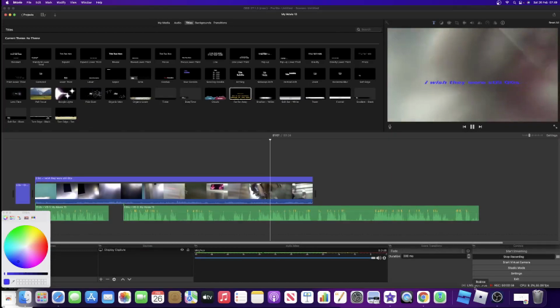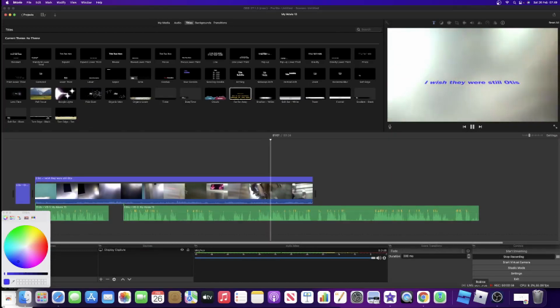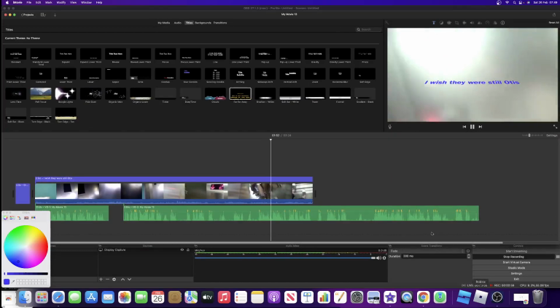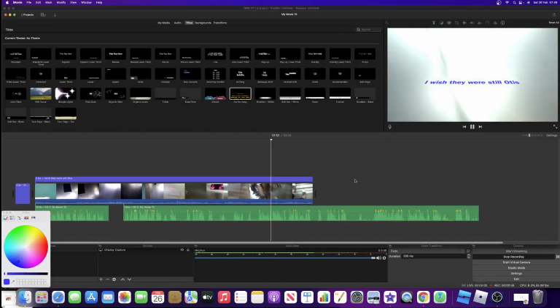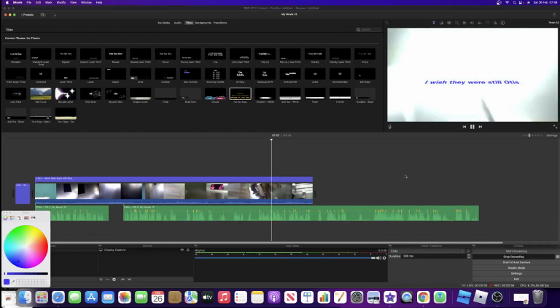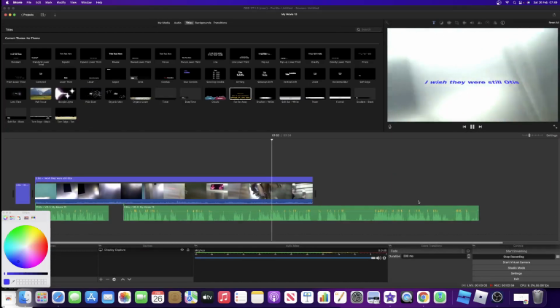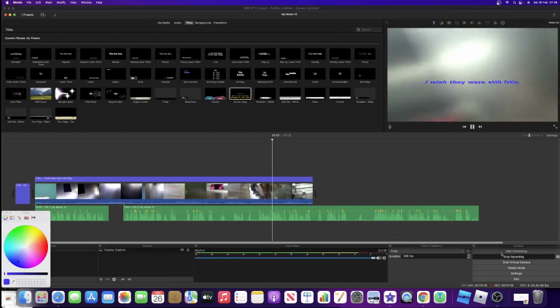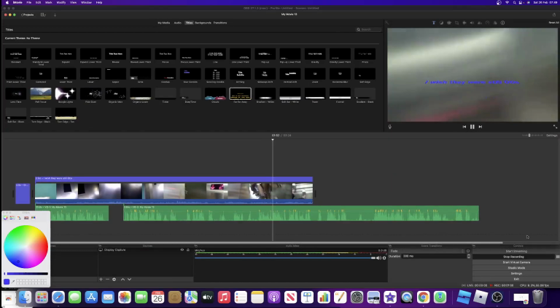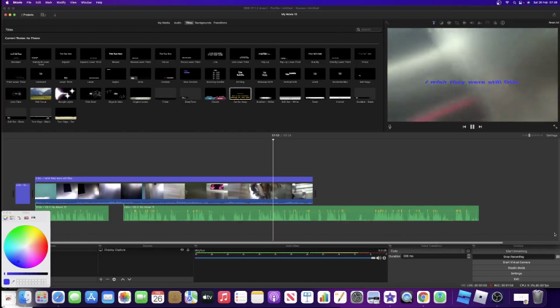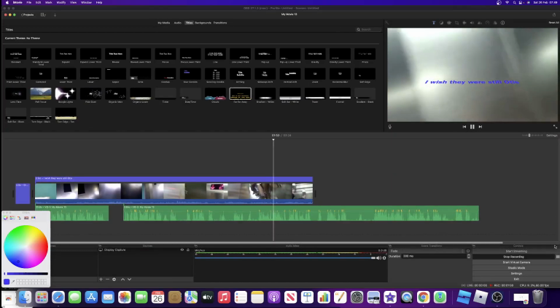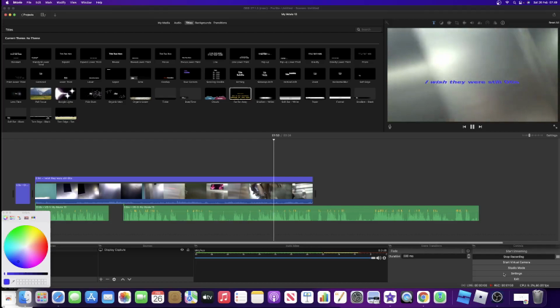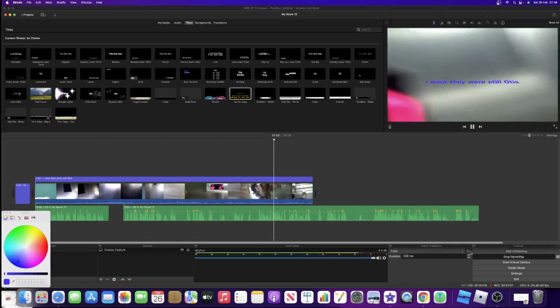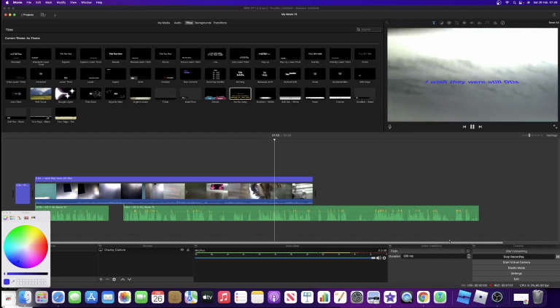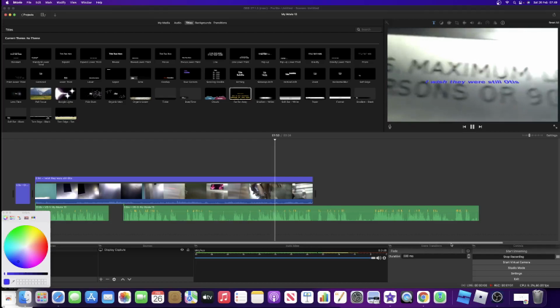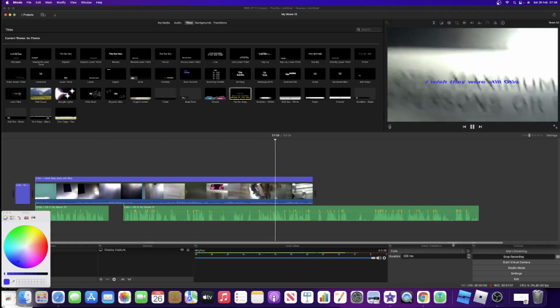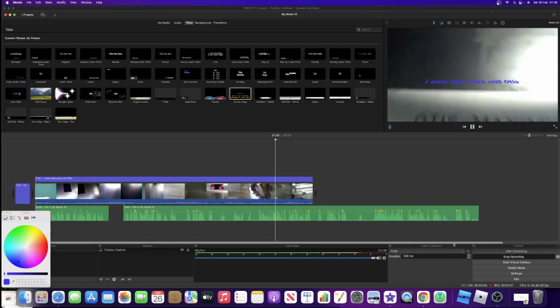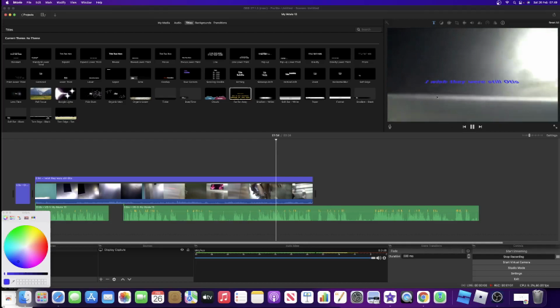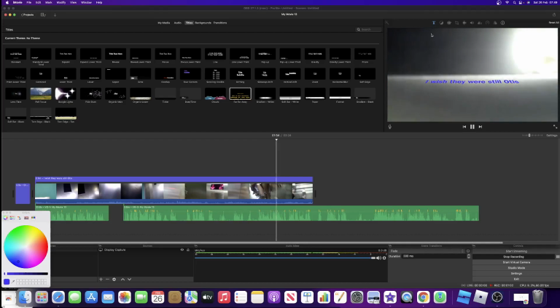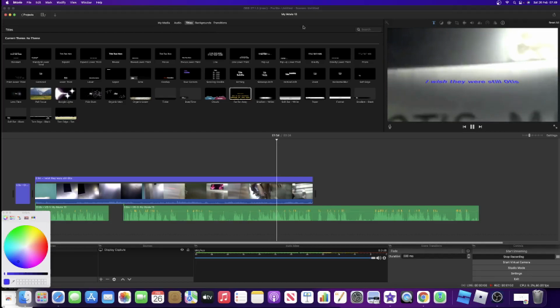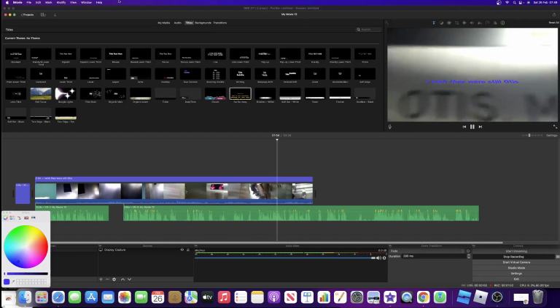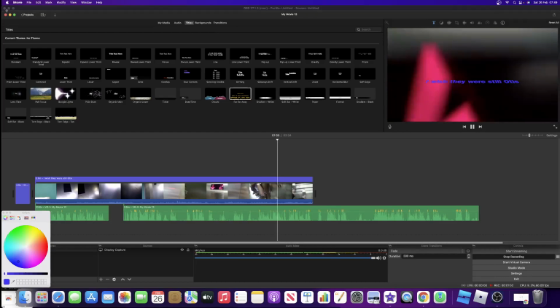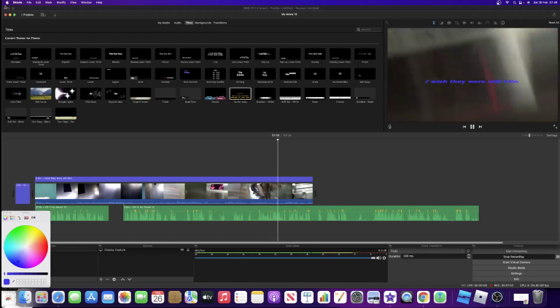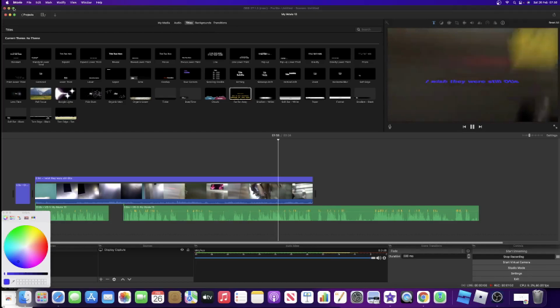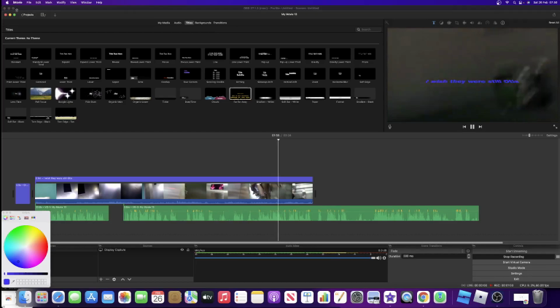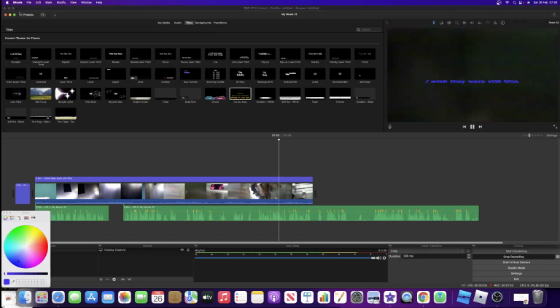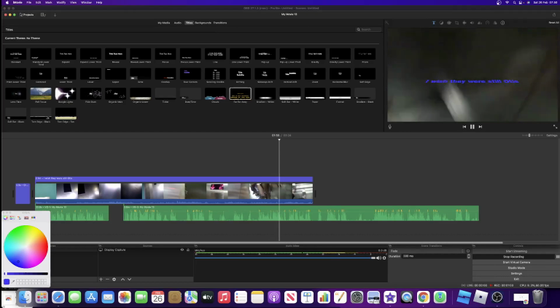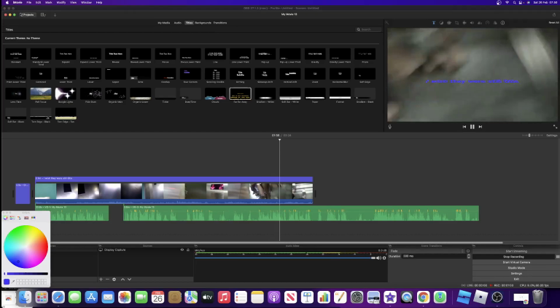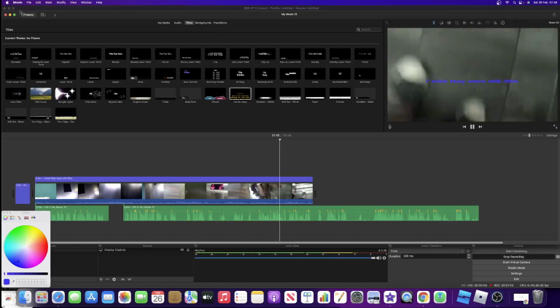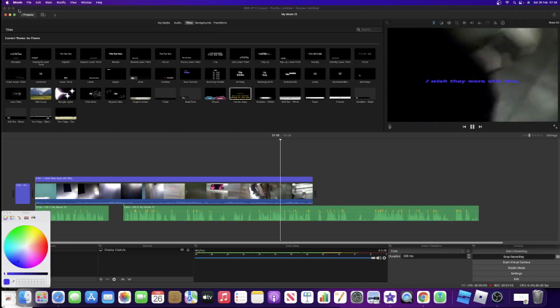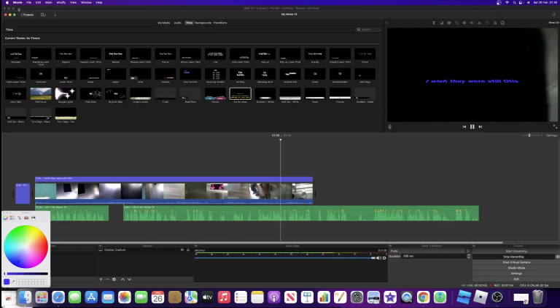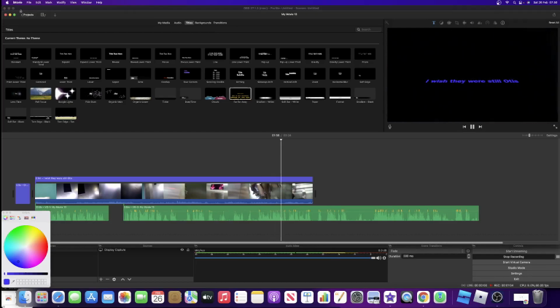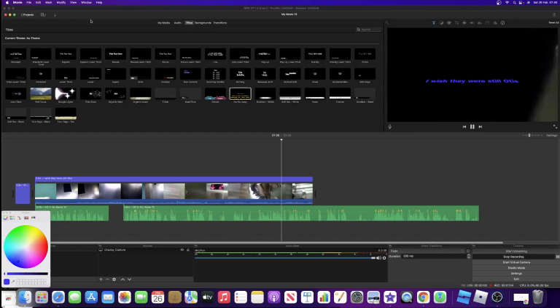So the full iMovie is the most professional version of iMovie around.